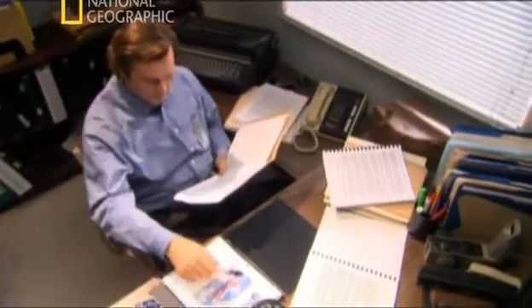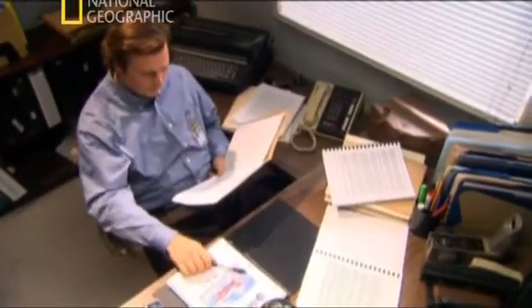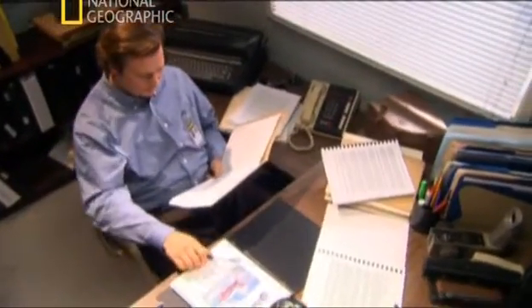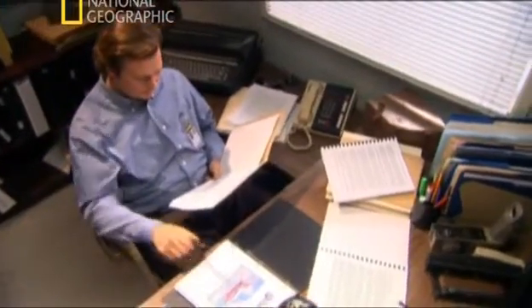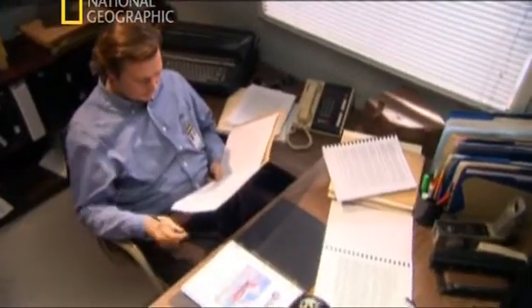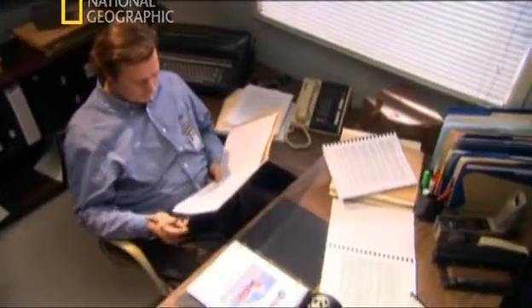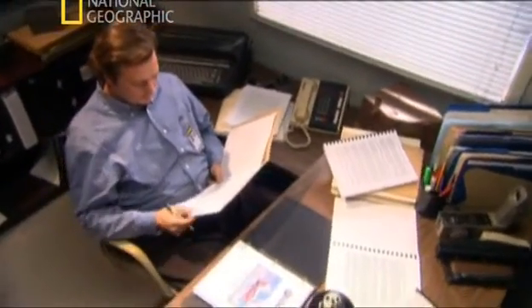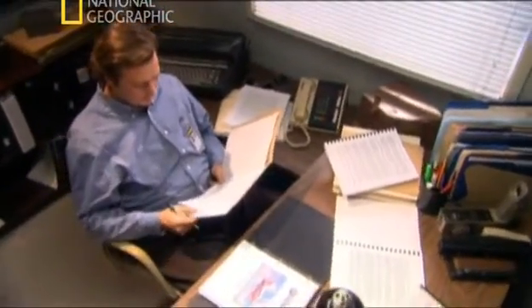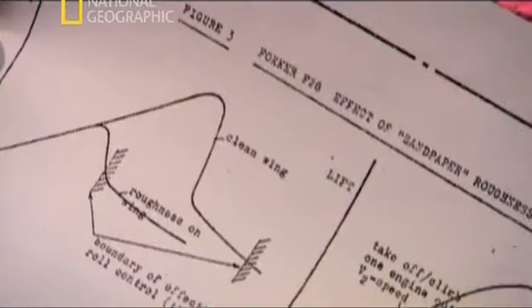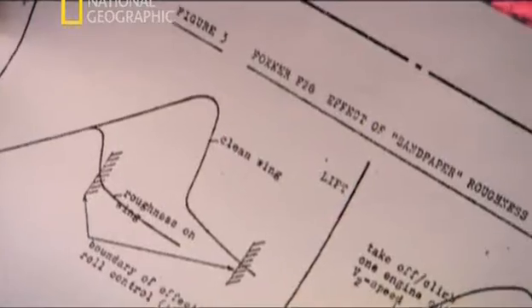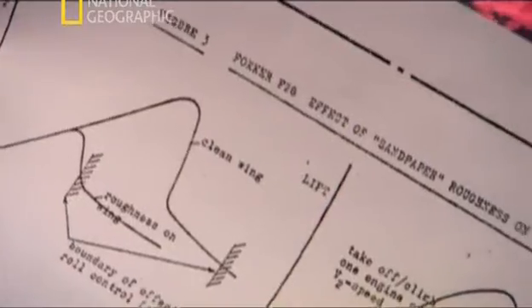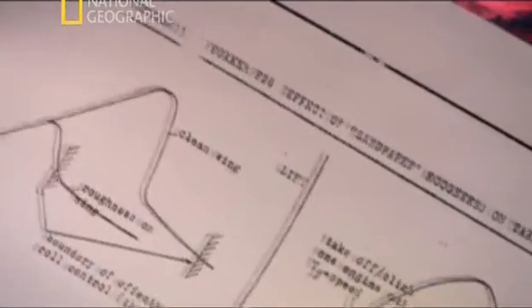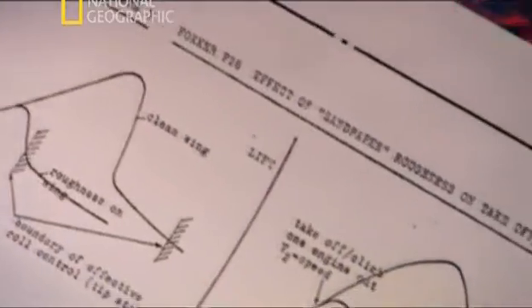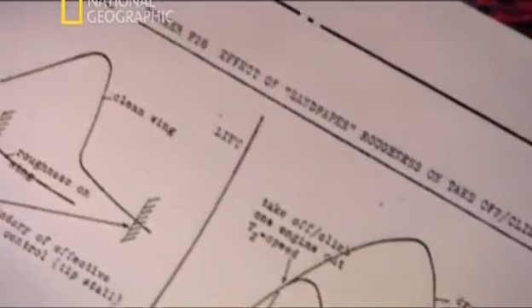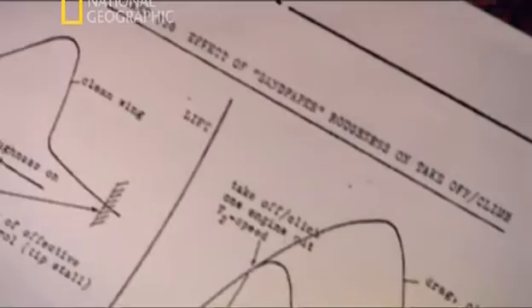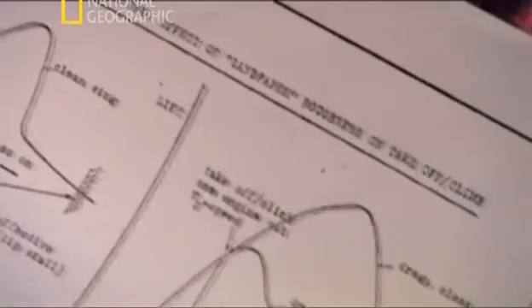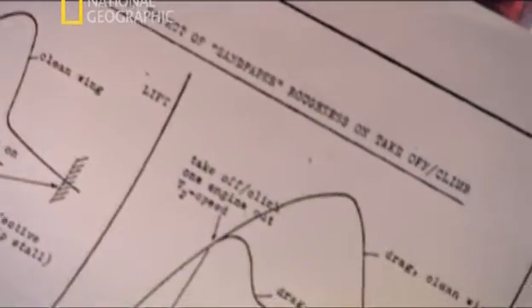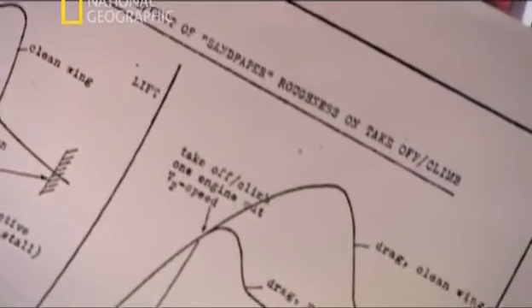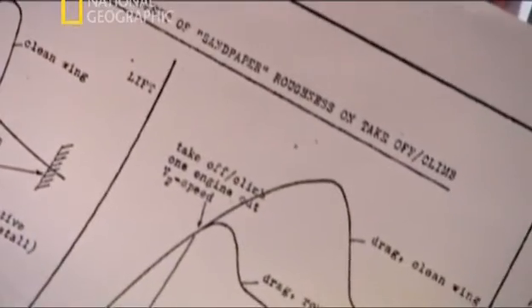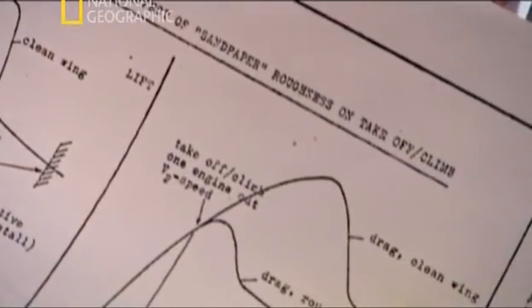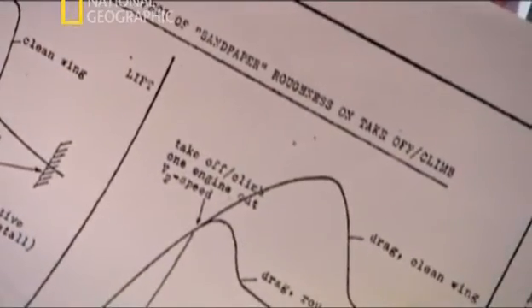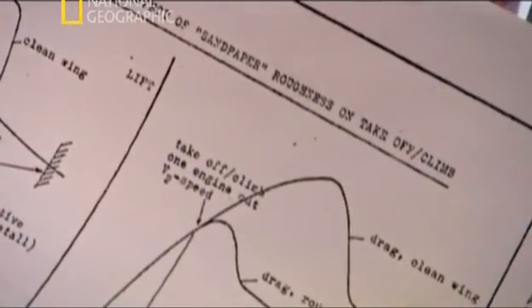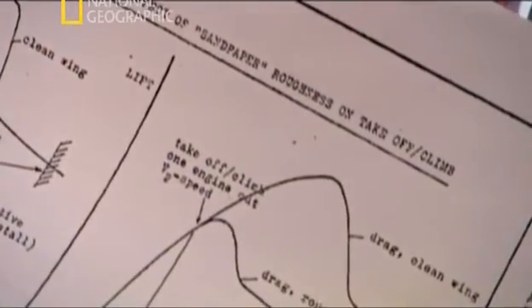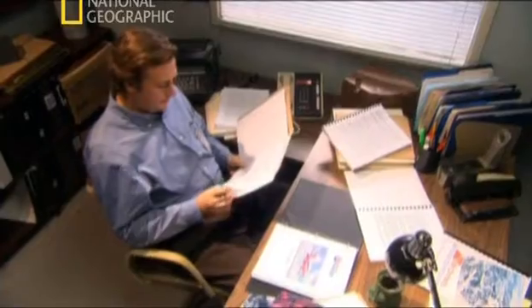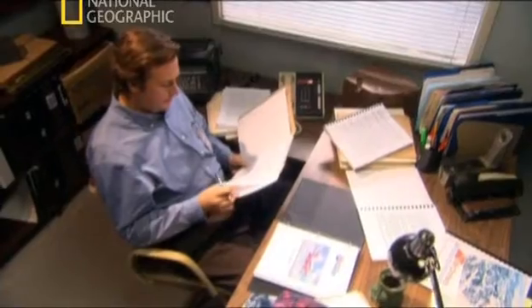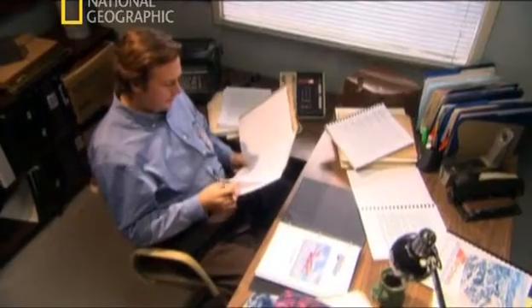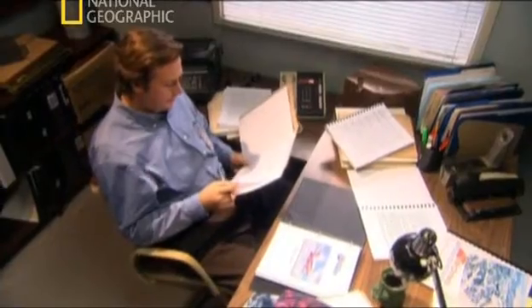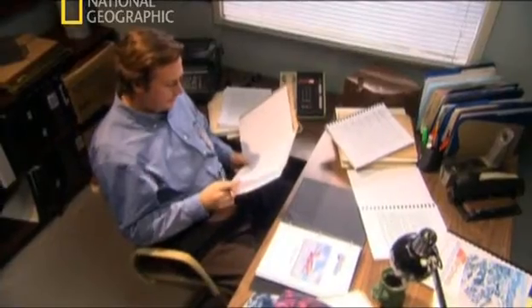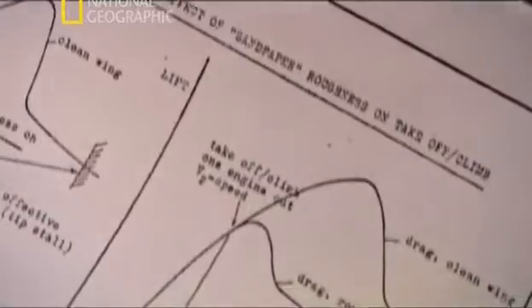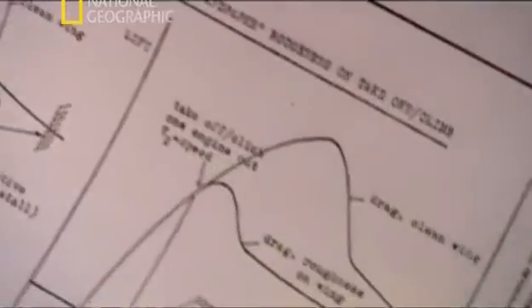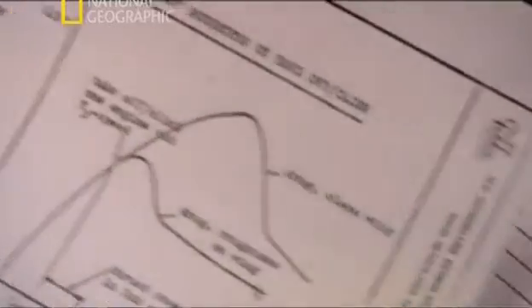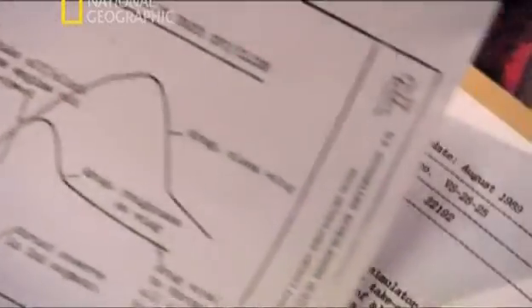Investigators suspect that snow and ice buildup — what experts call wing contamination — may have played a major role in the crash.